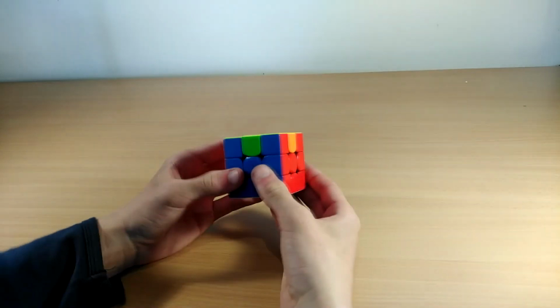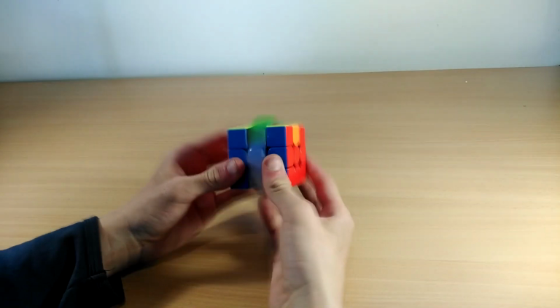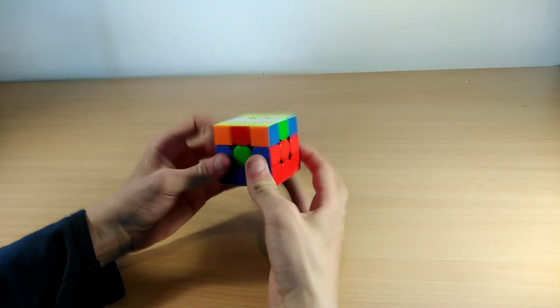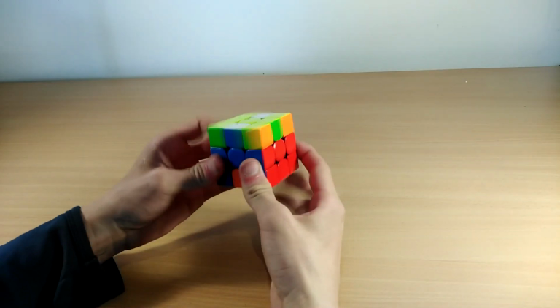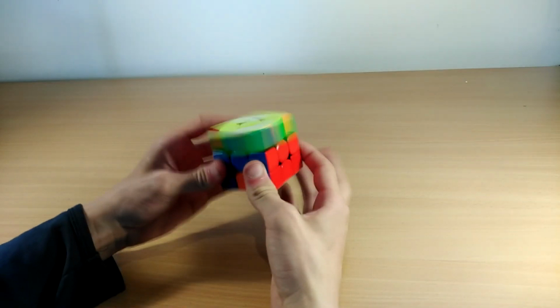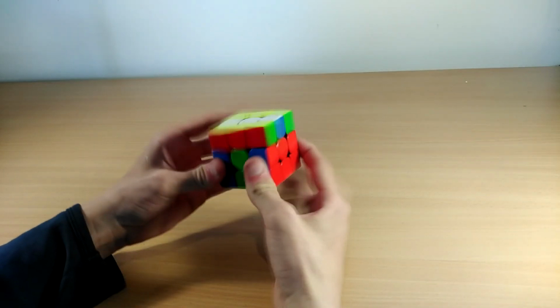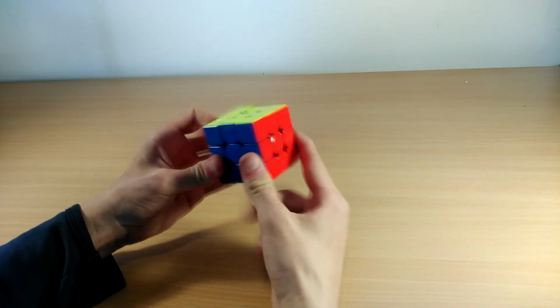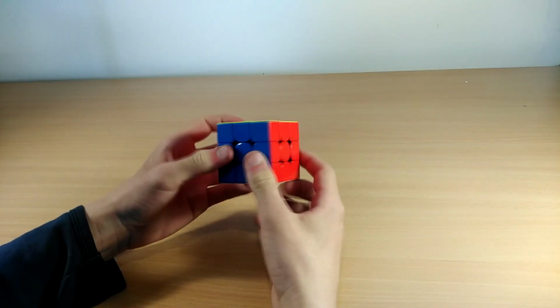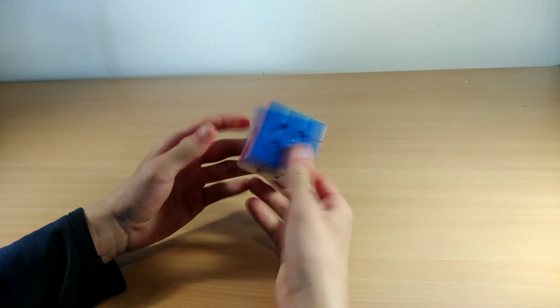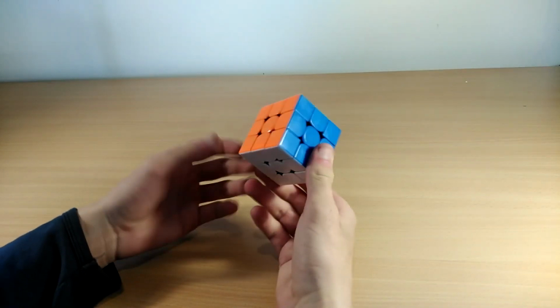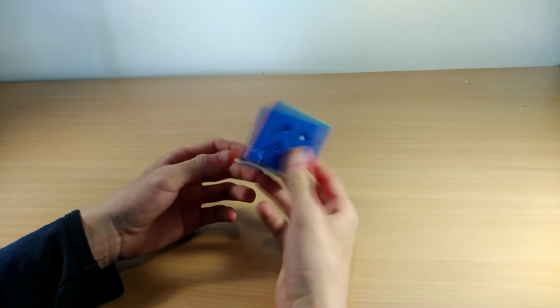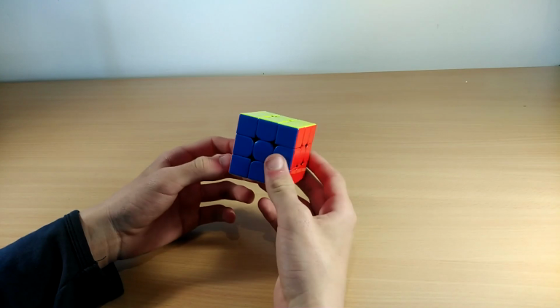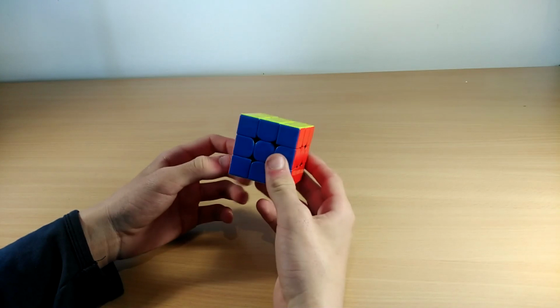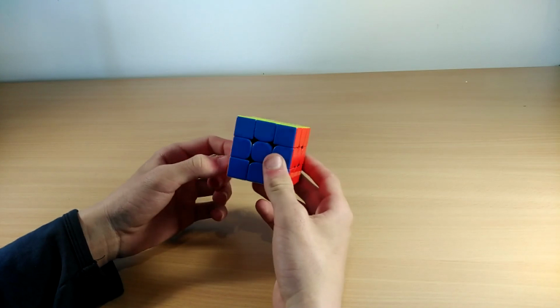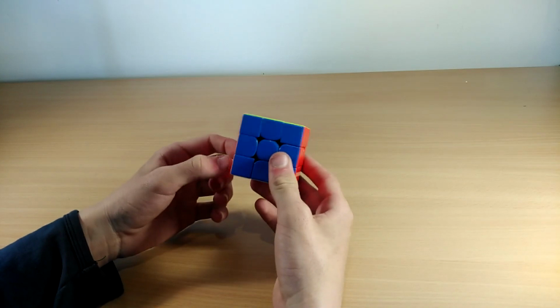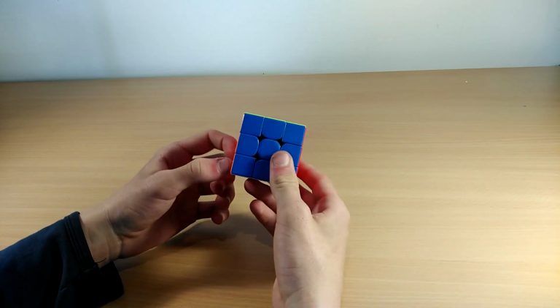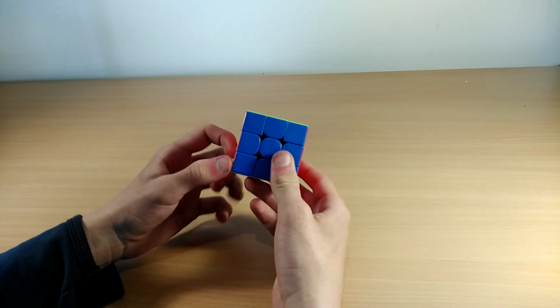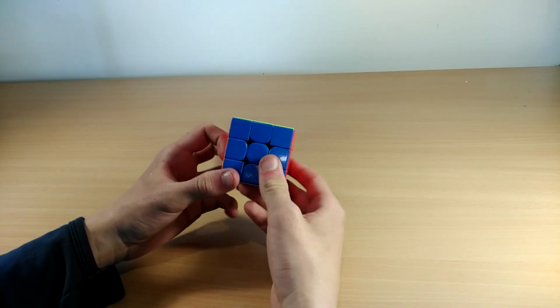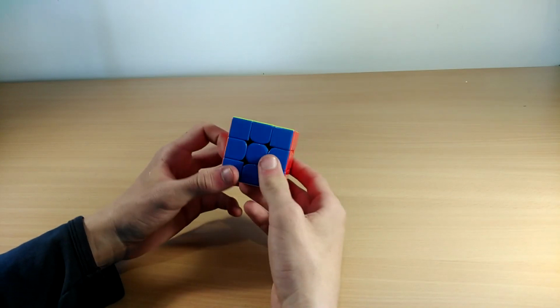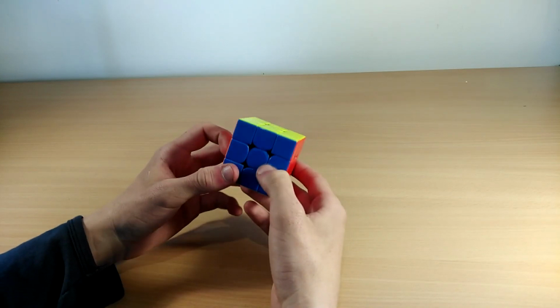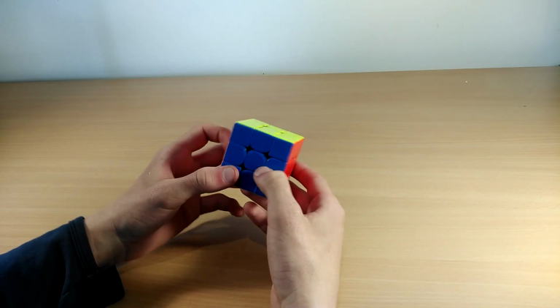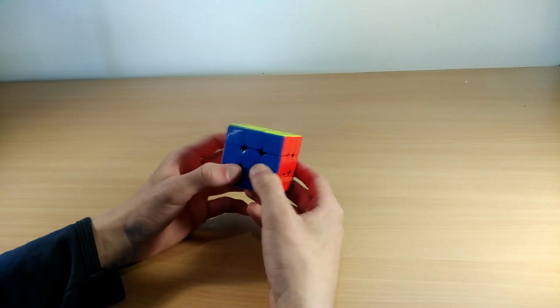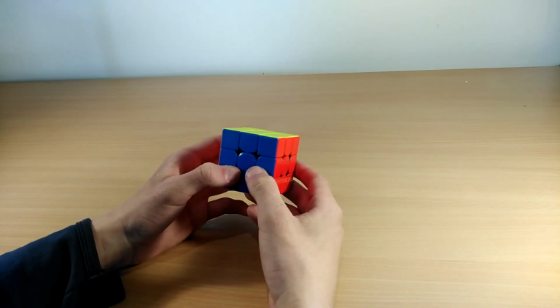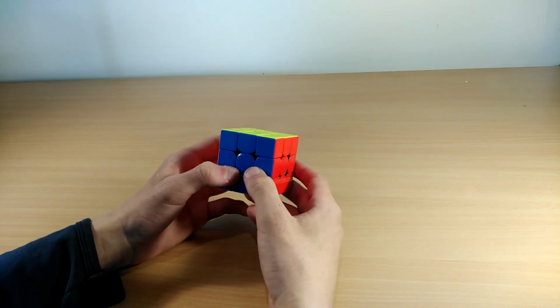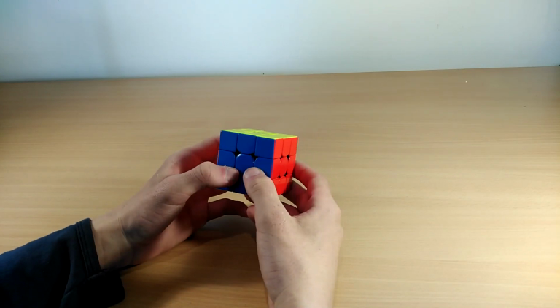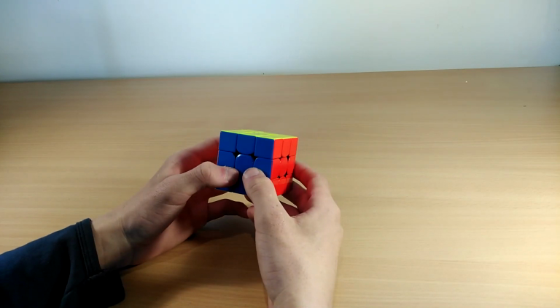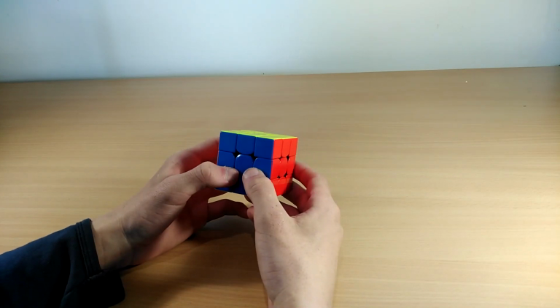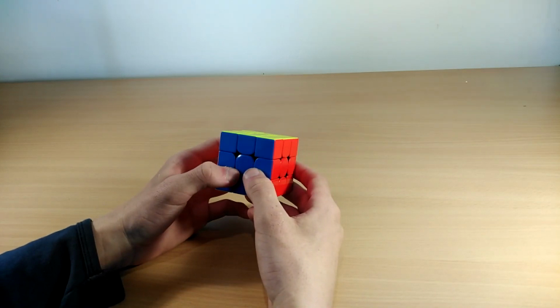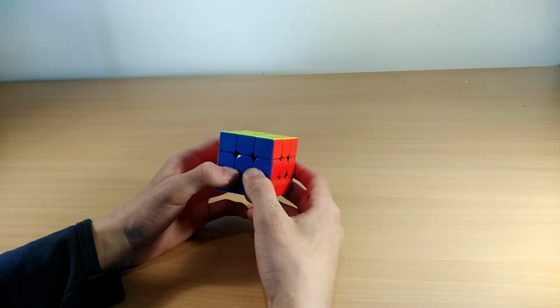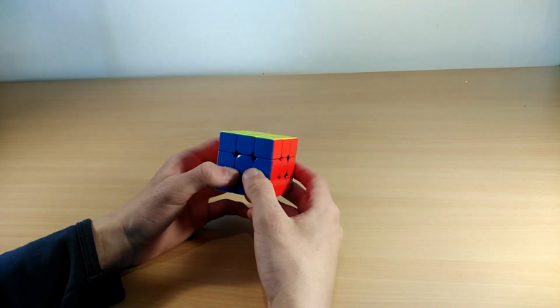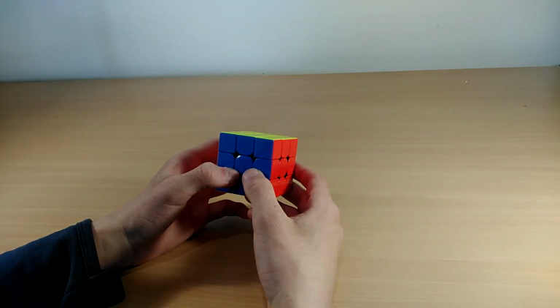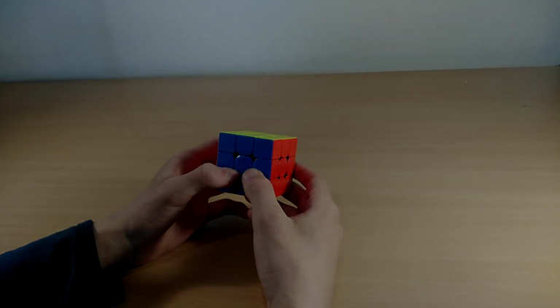Hey guys, this is Ironcuba and today I will show you all the PLL algorithms that you need to know, as well as the finger tricks that I personally use.